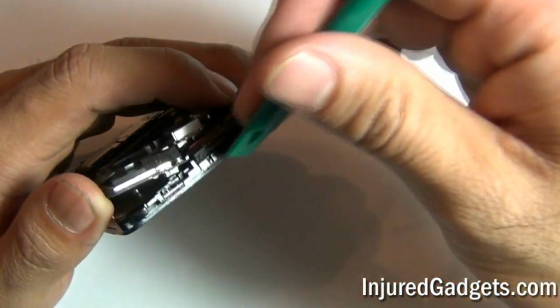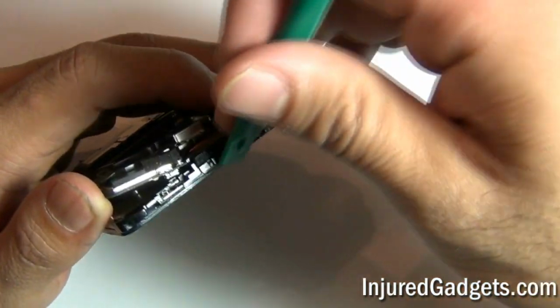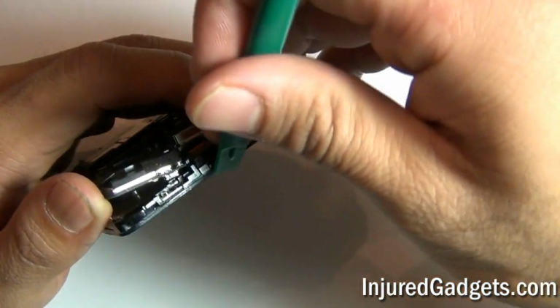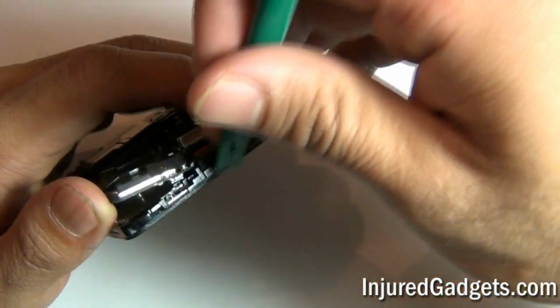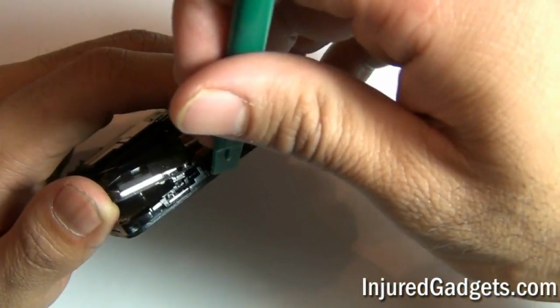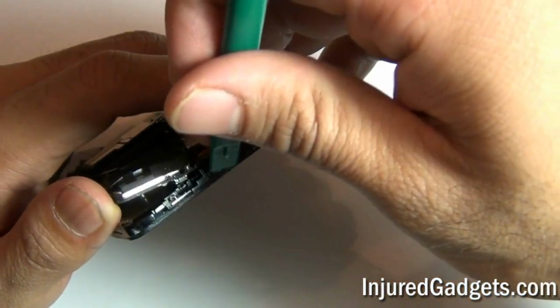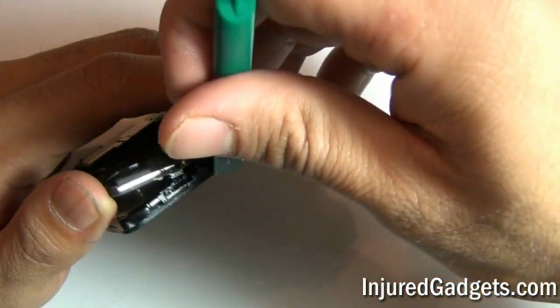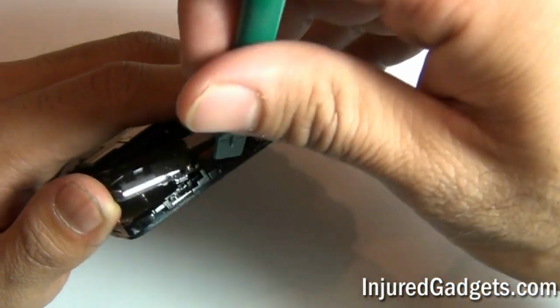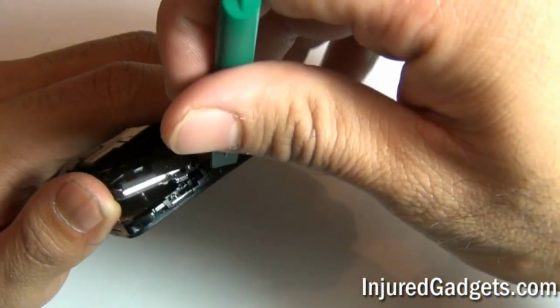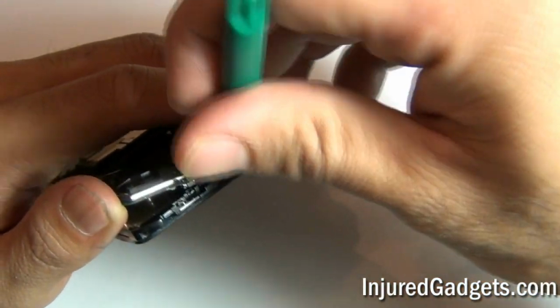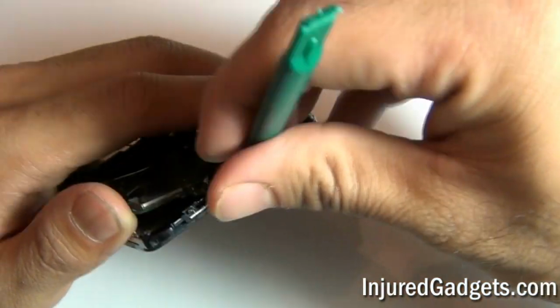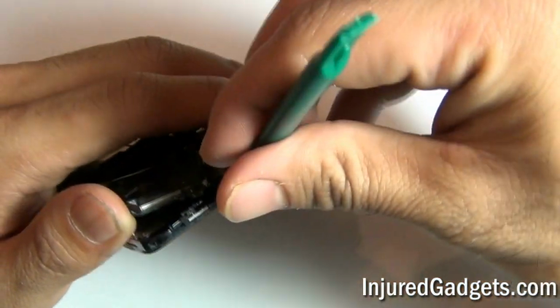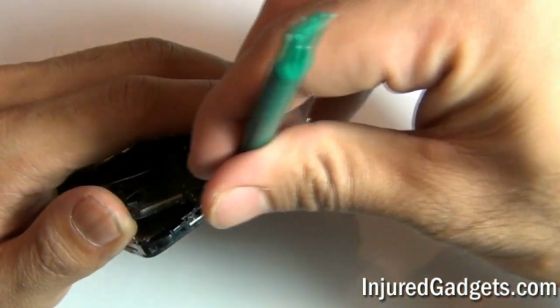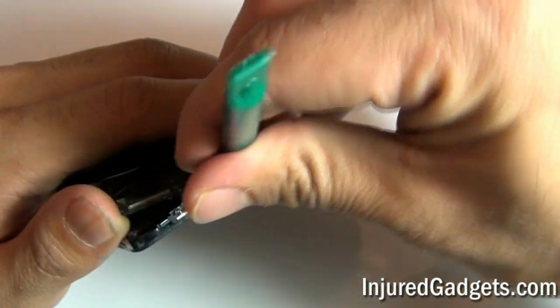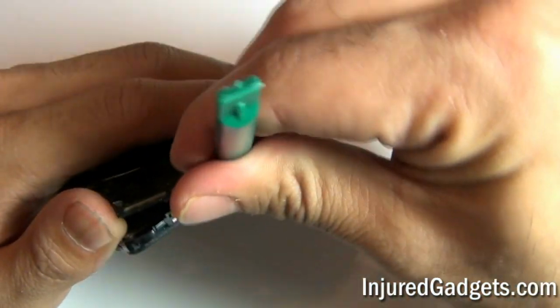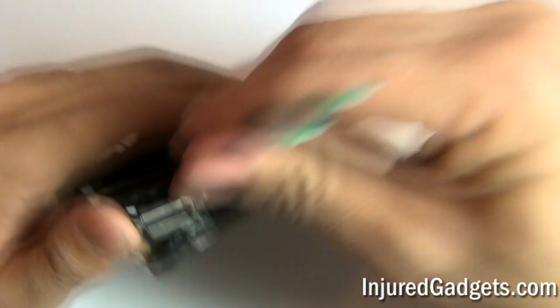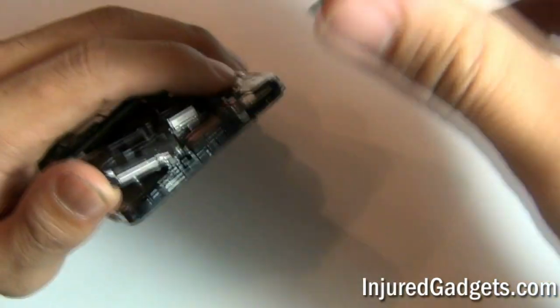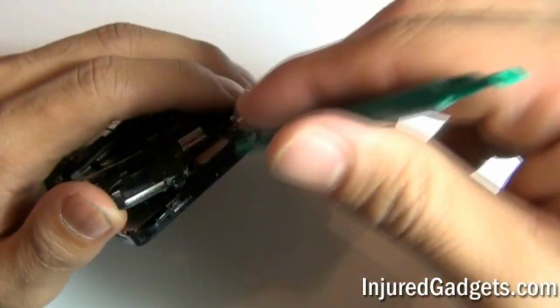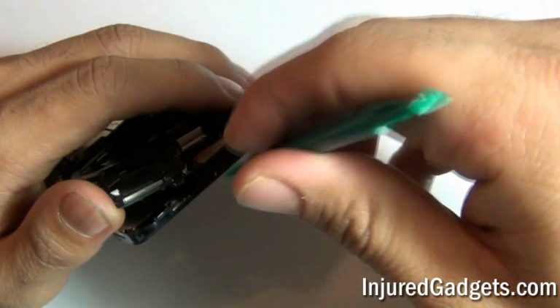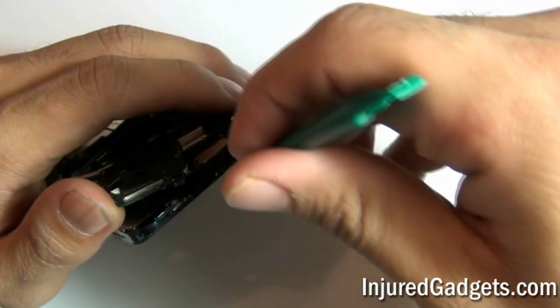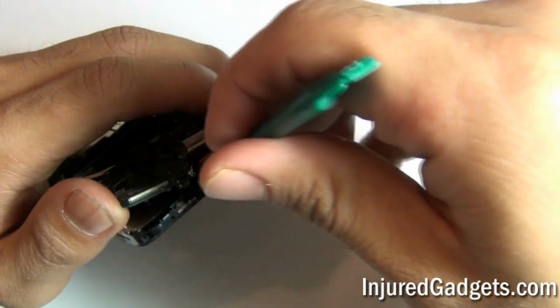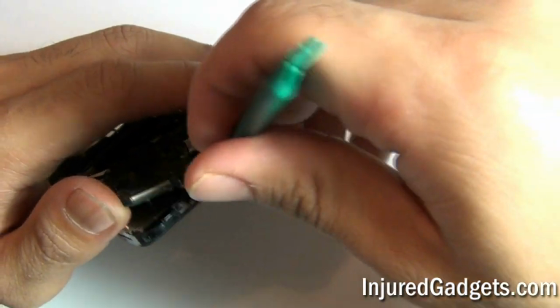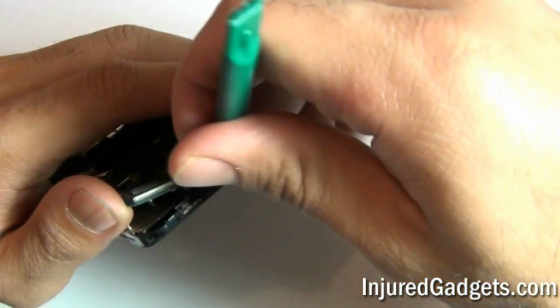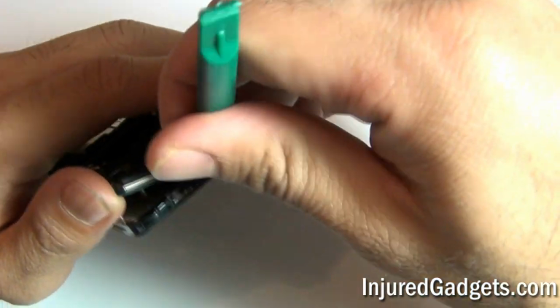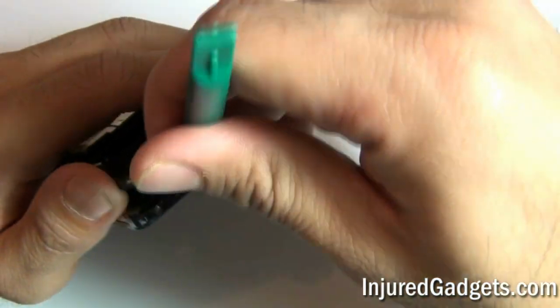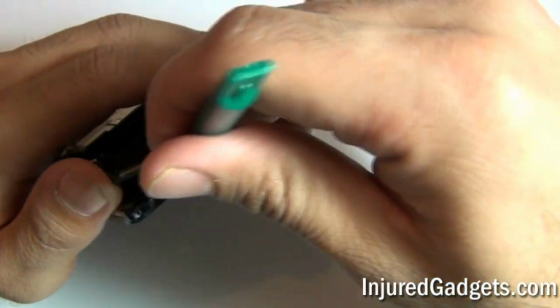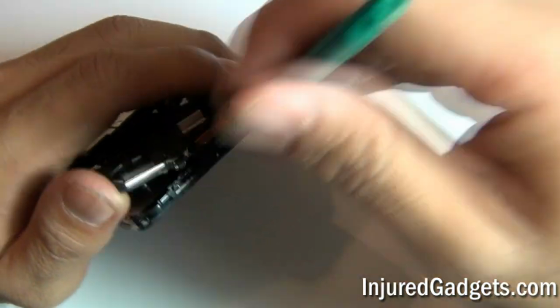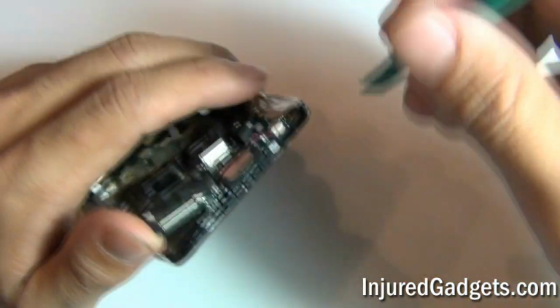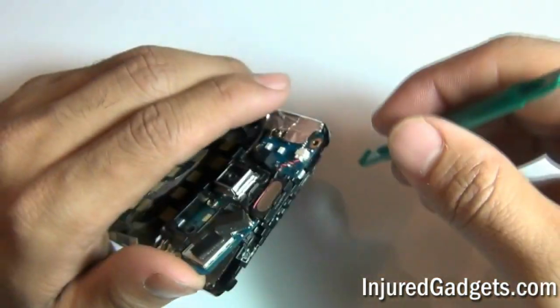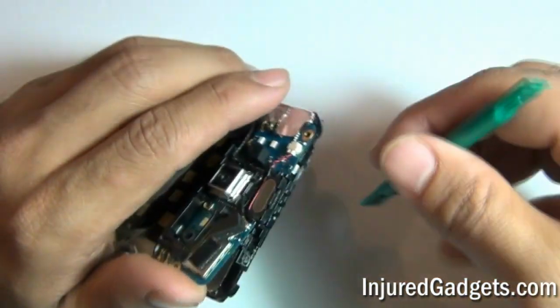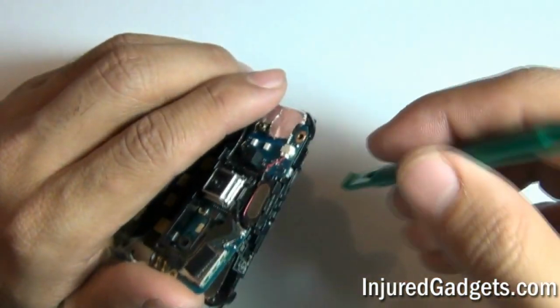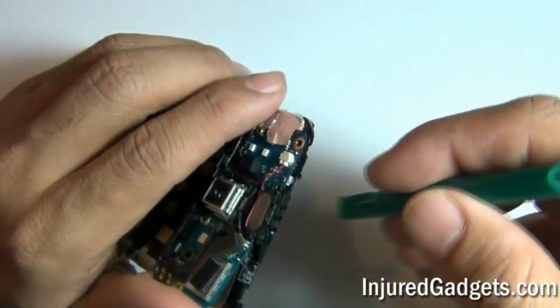In addition to the motherboard, you will need to release the ear speaker from the back assembly housing as well.